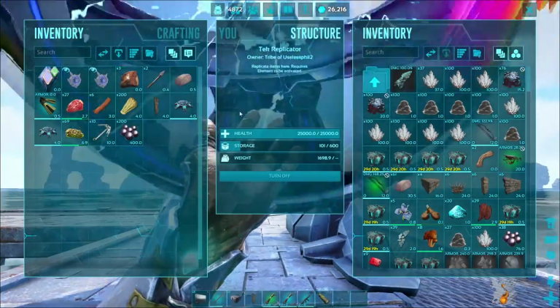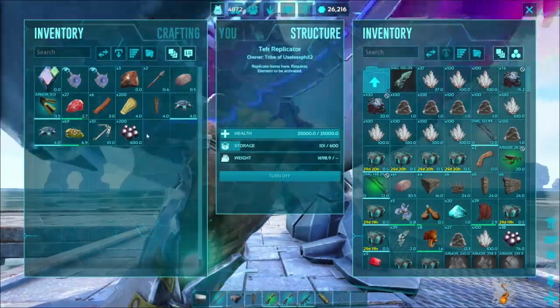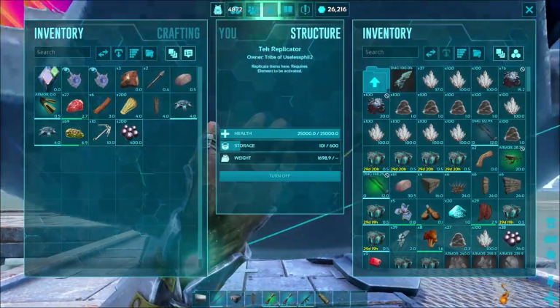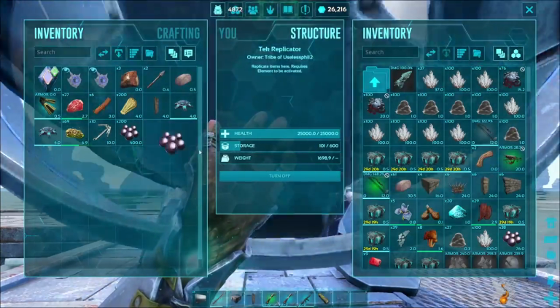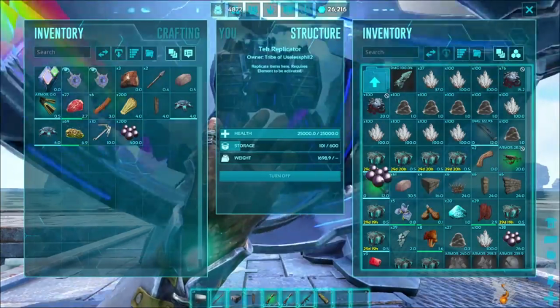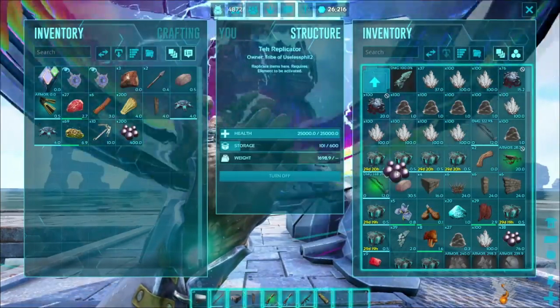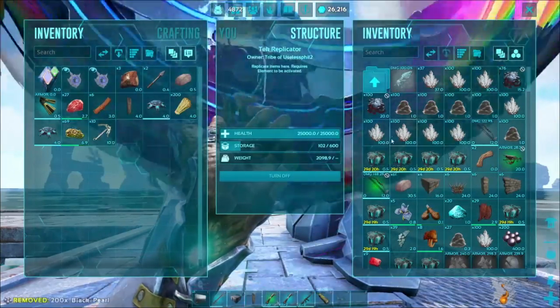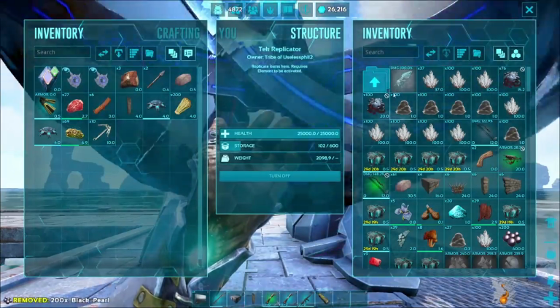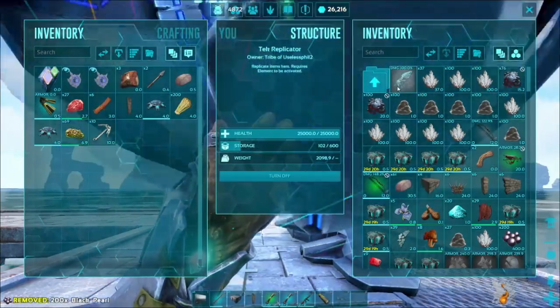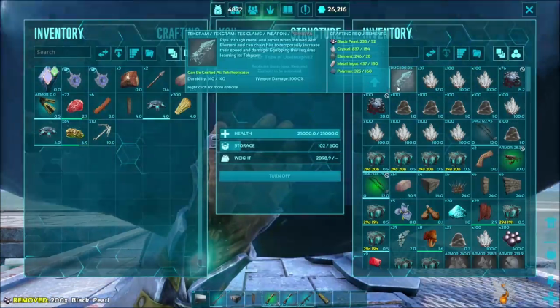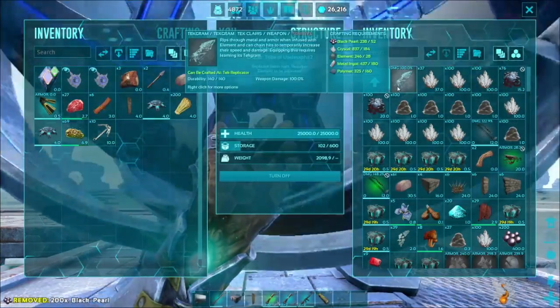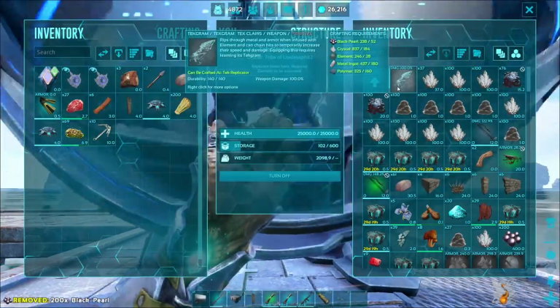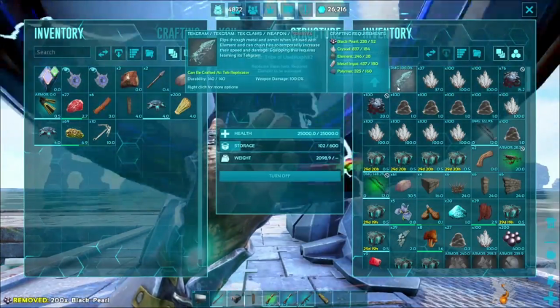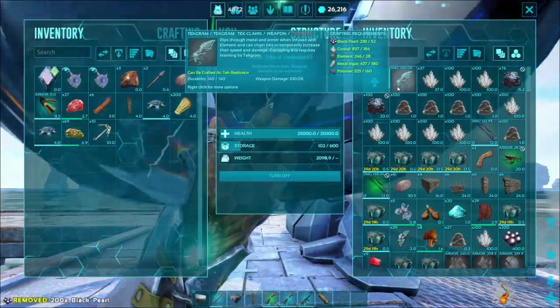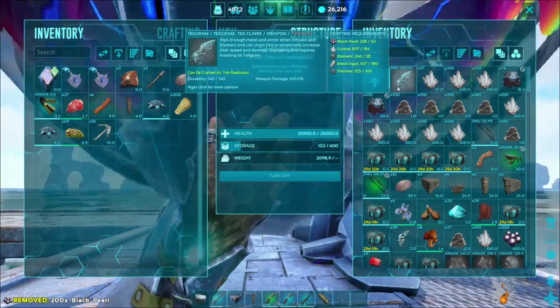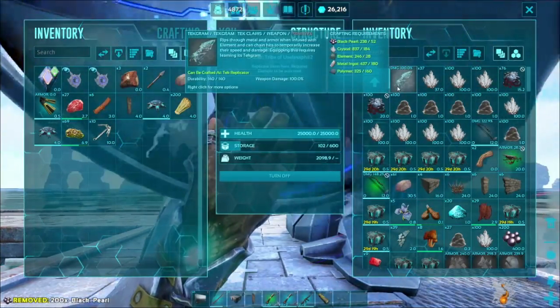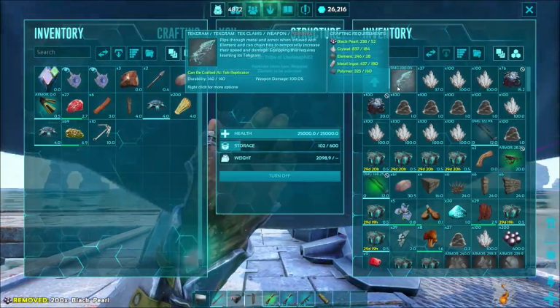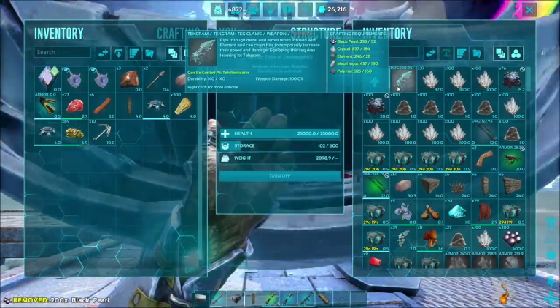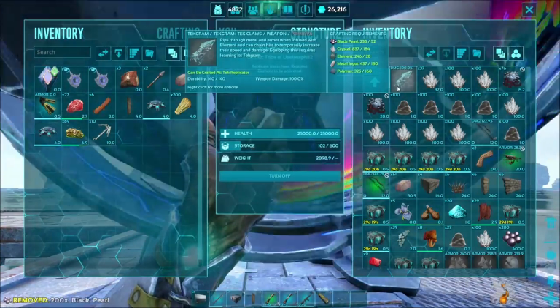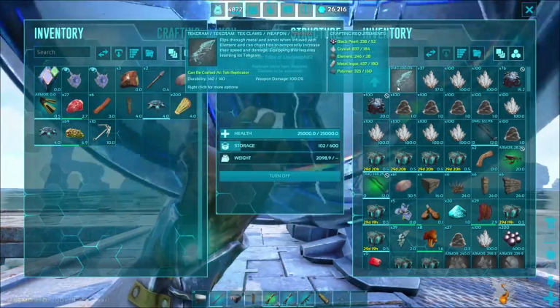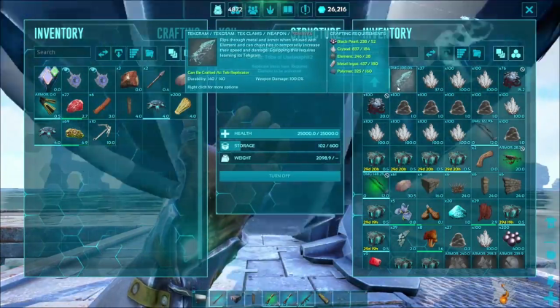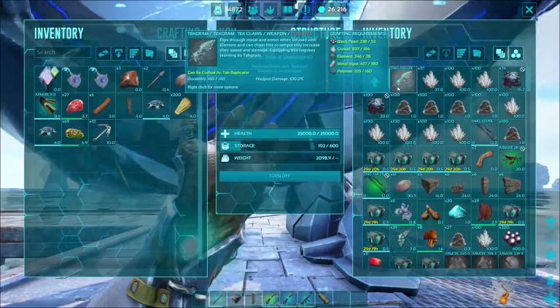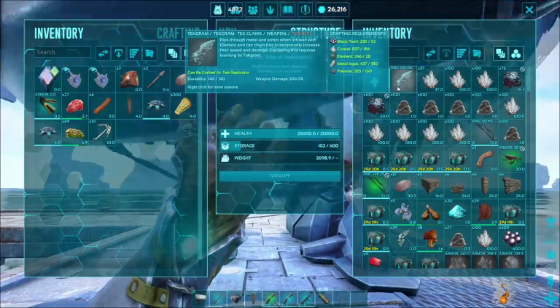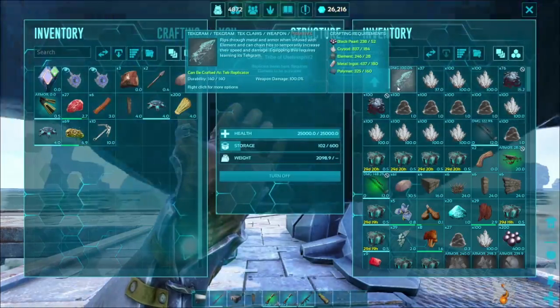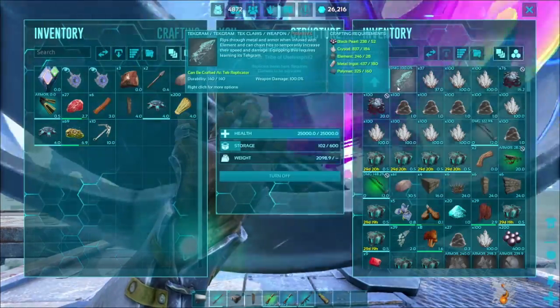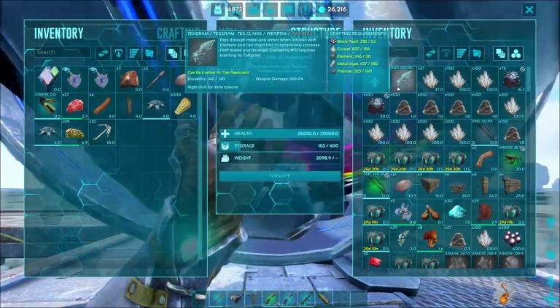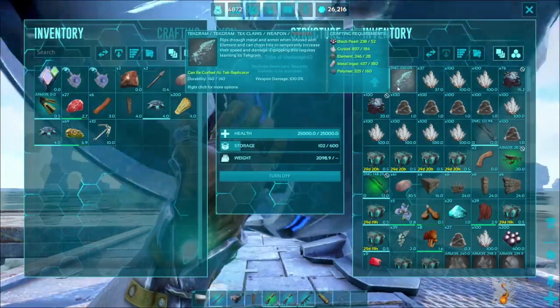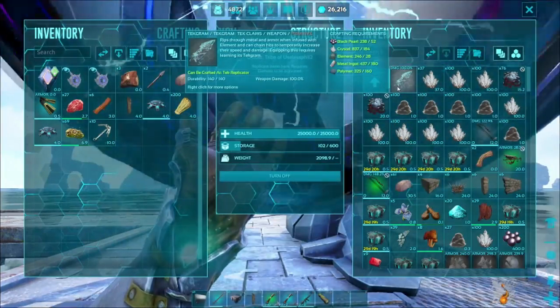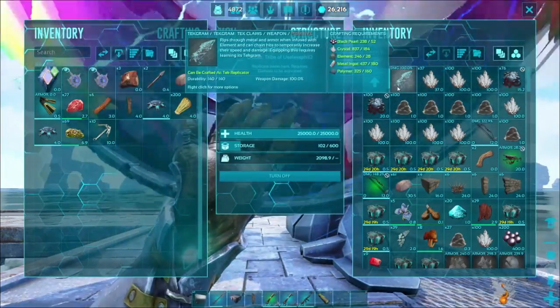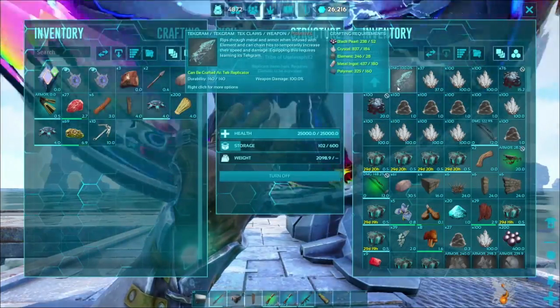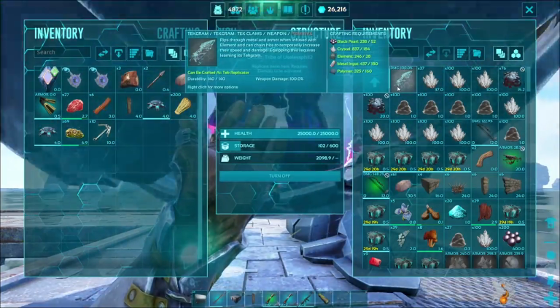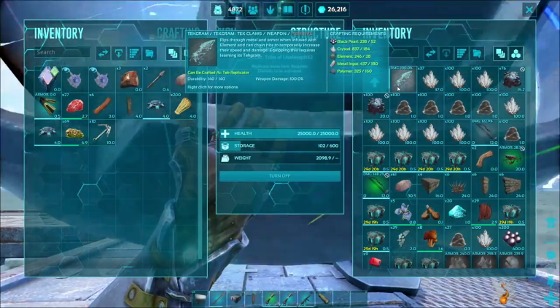To manufacture the Tech Claws, you're first going to need some black pearls, and you will also need some crystal, element, metal ingots, and polymer.